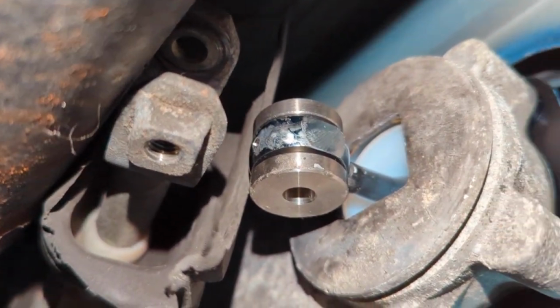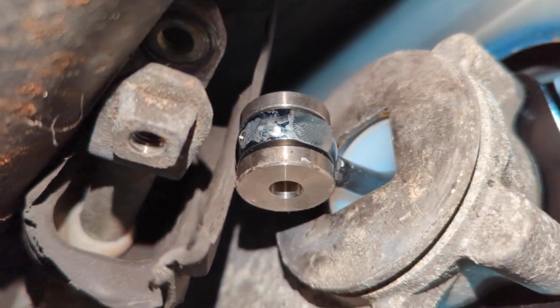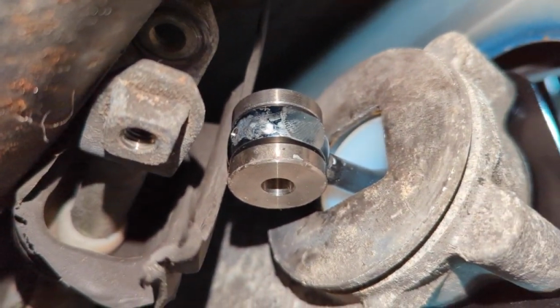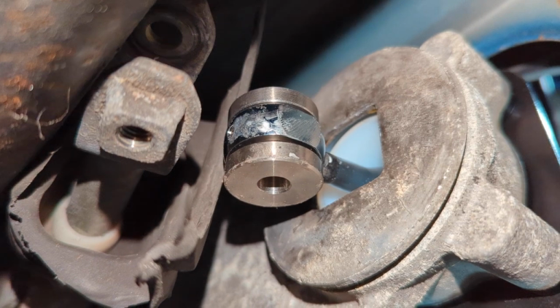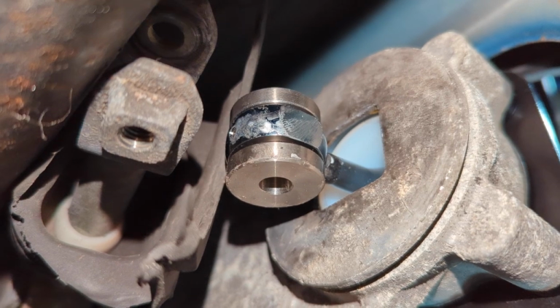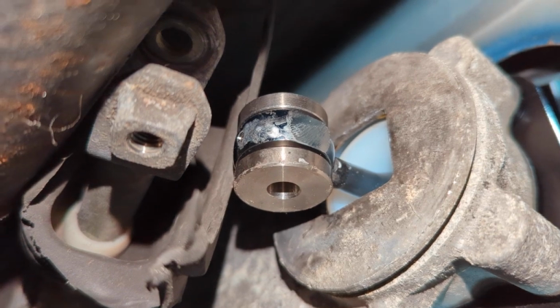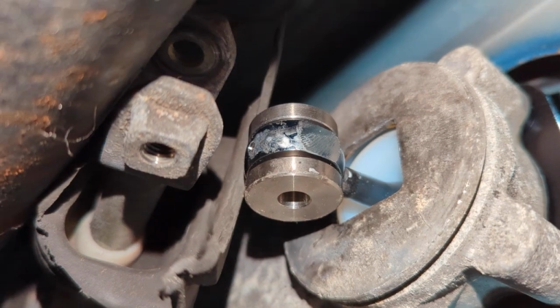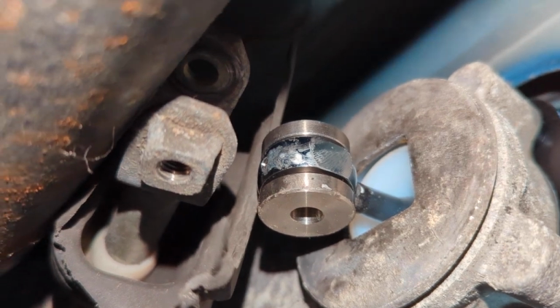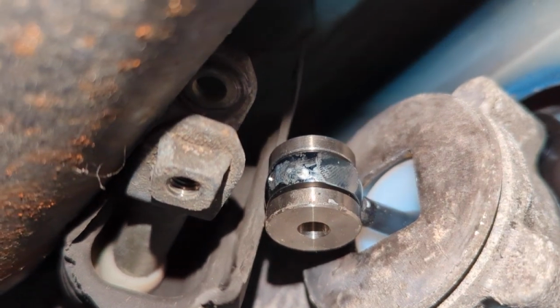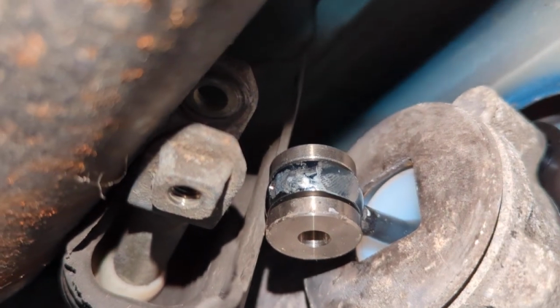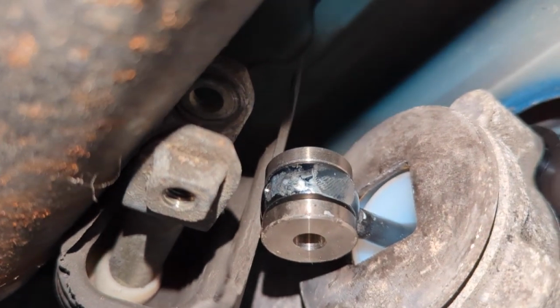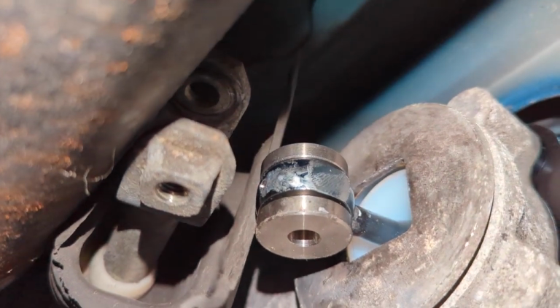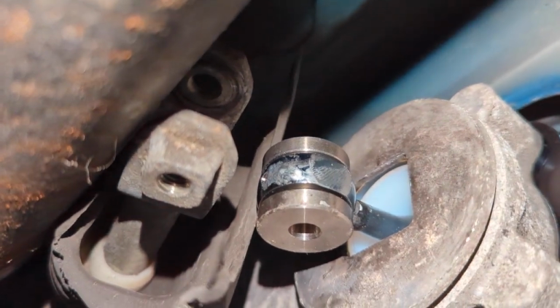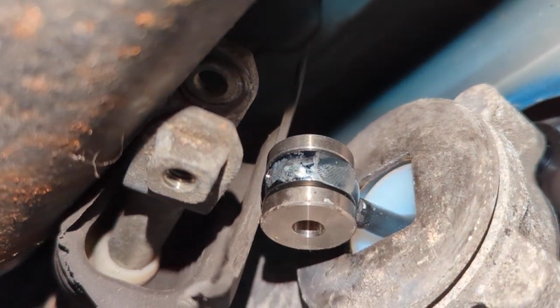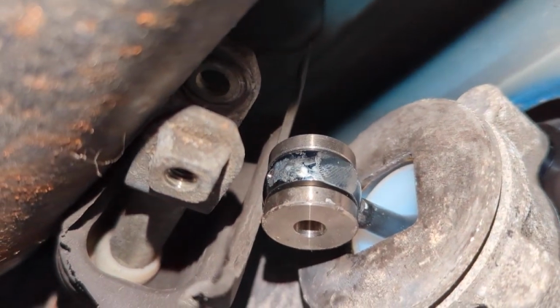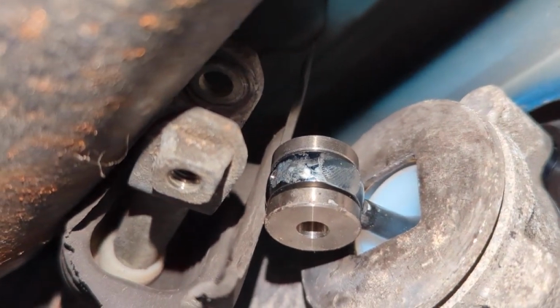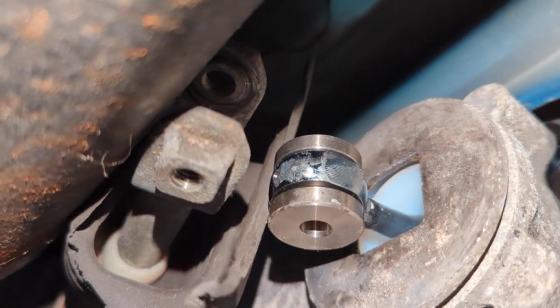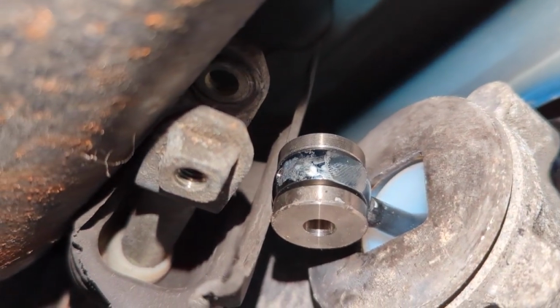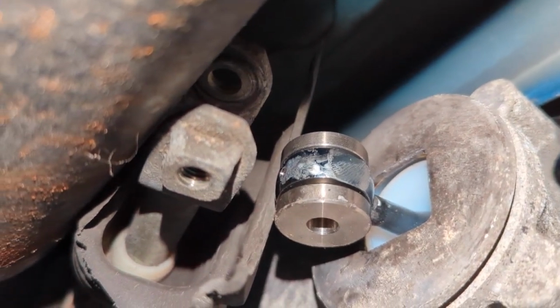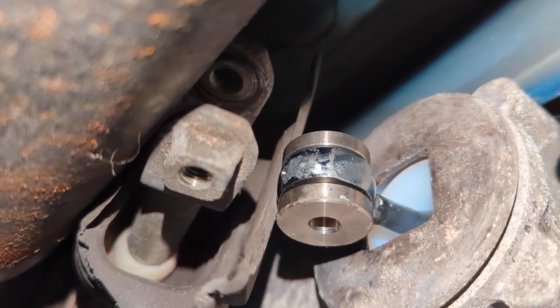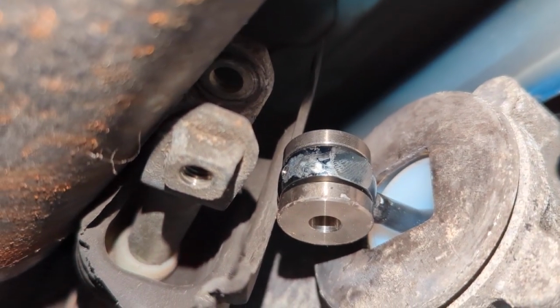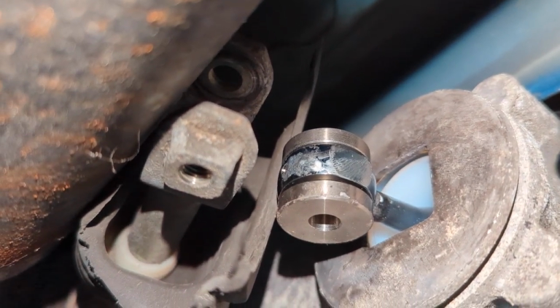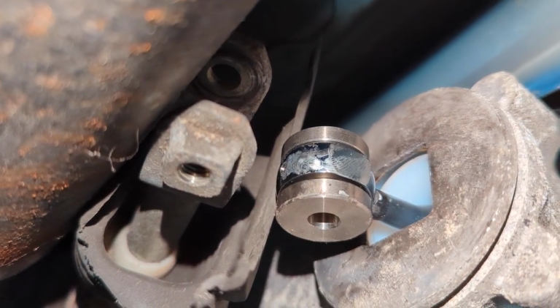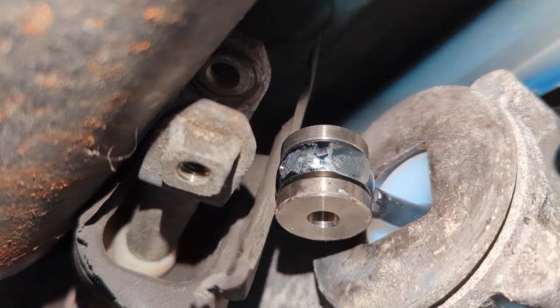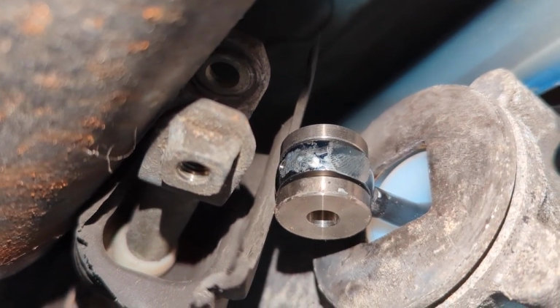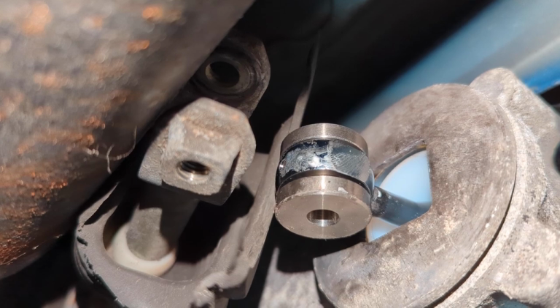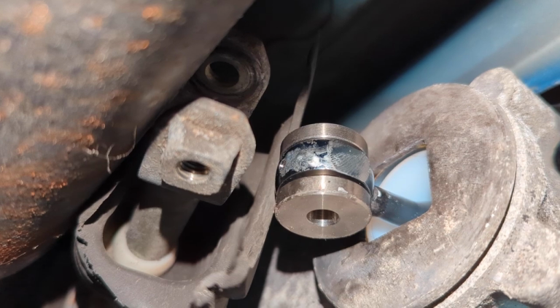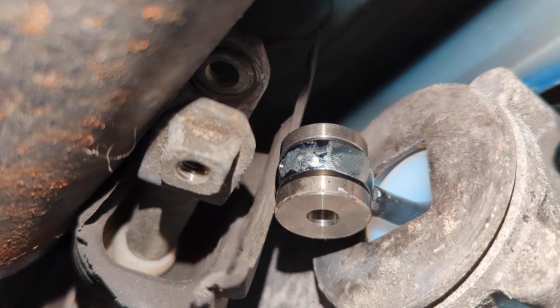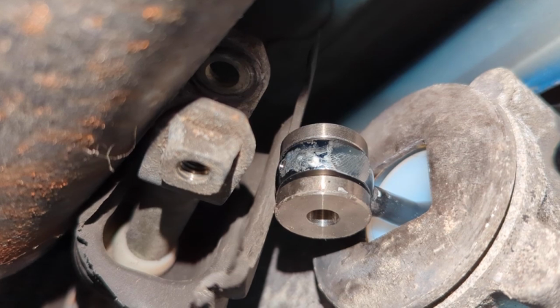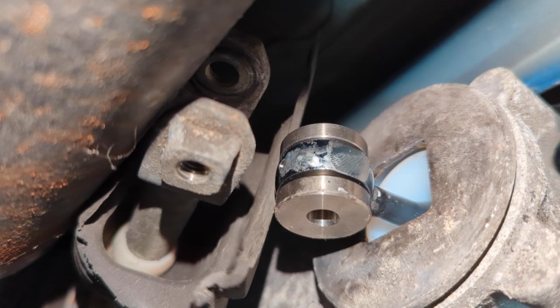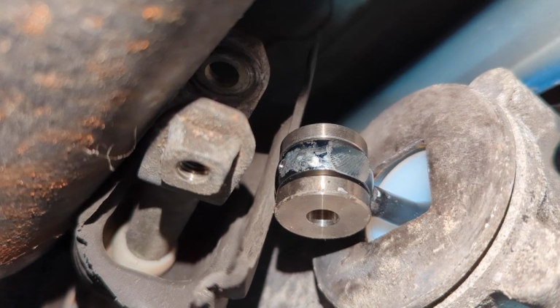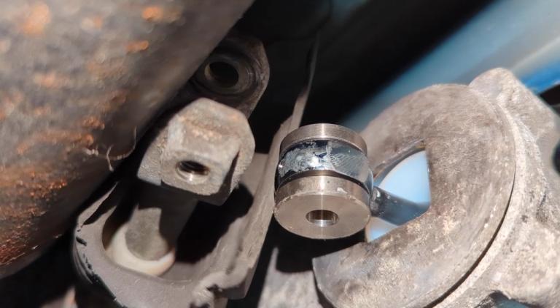This next part is going to be difficult to show, but you basically just have to lift up on that linkage to connect it to the shifter. Cube does provide a new bolt for you to attach this, but you can also reuse the factory bolt.